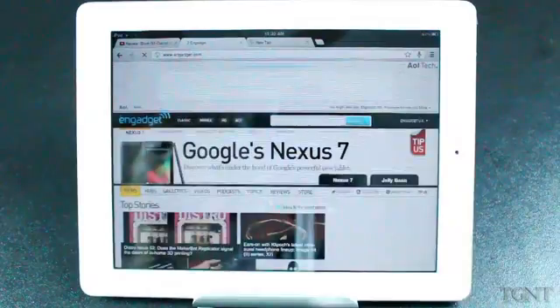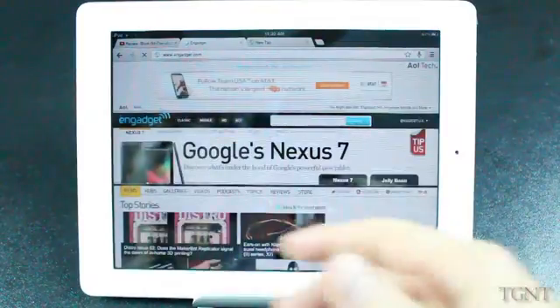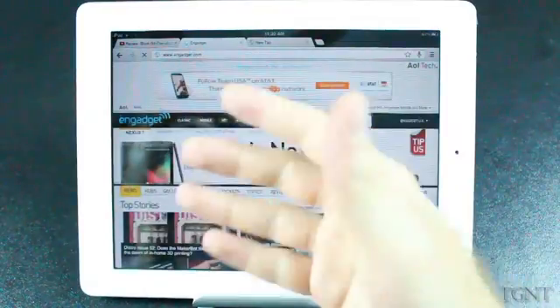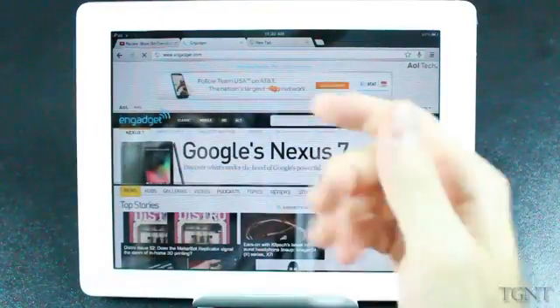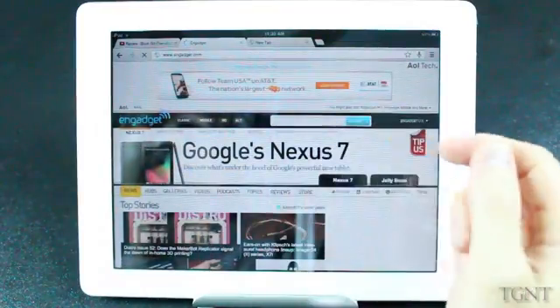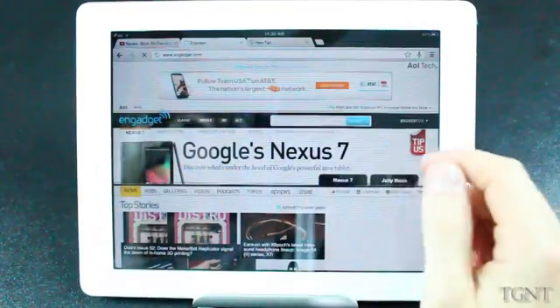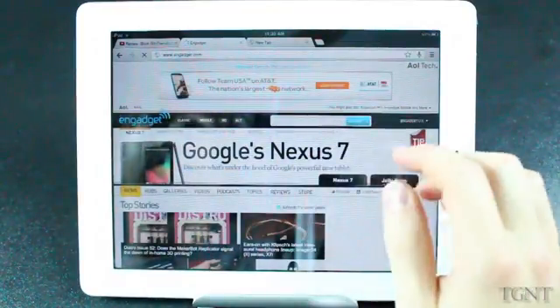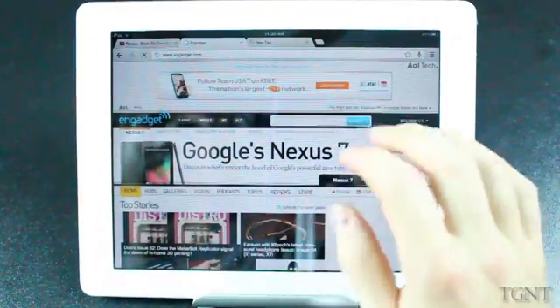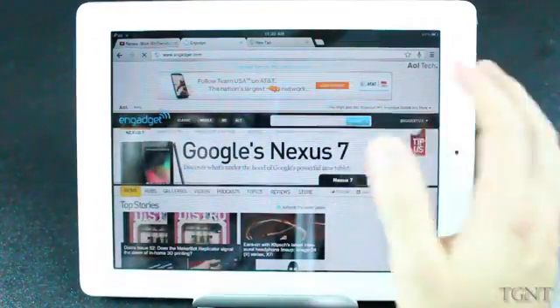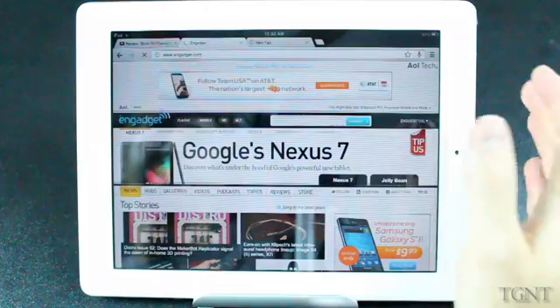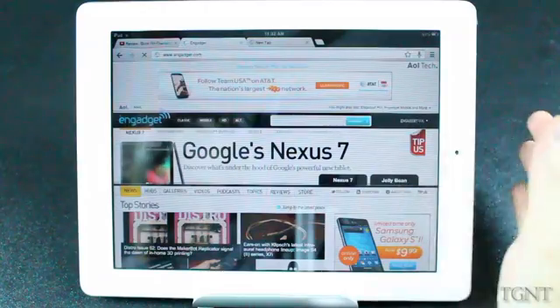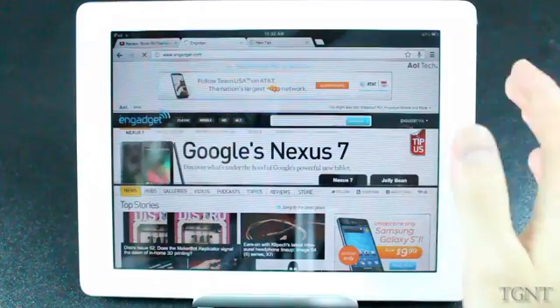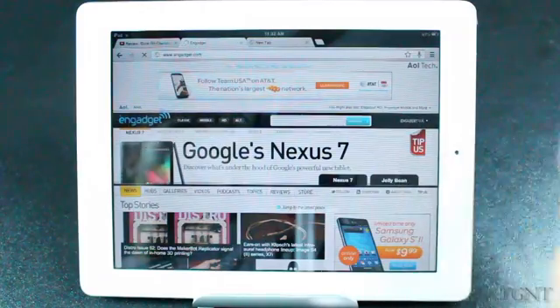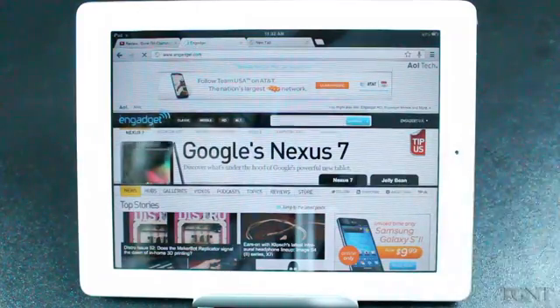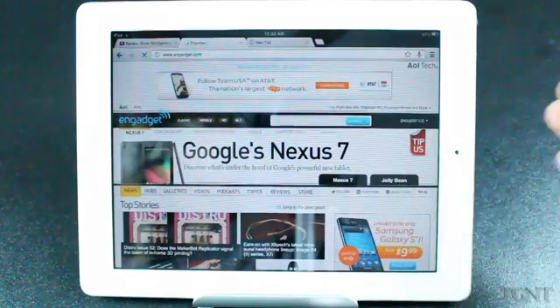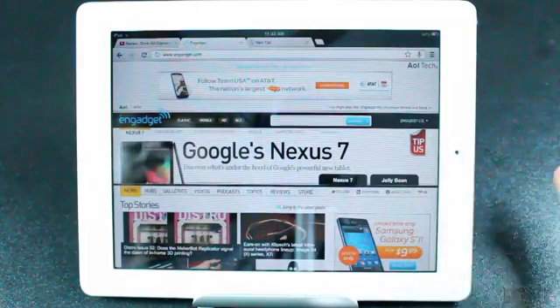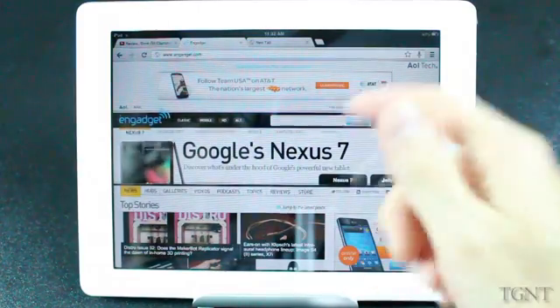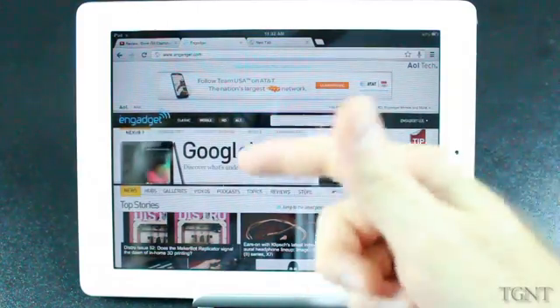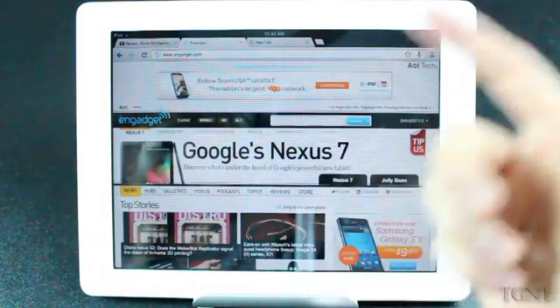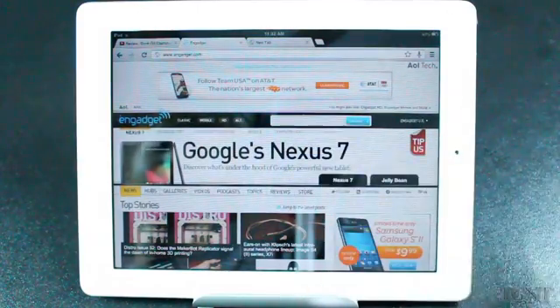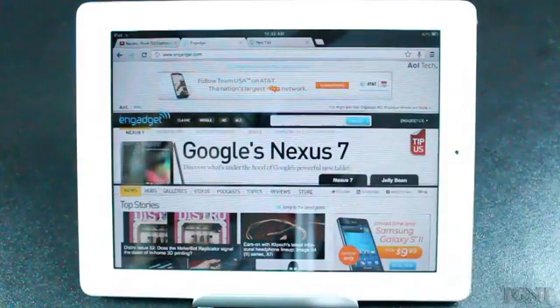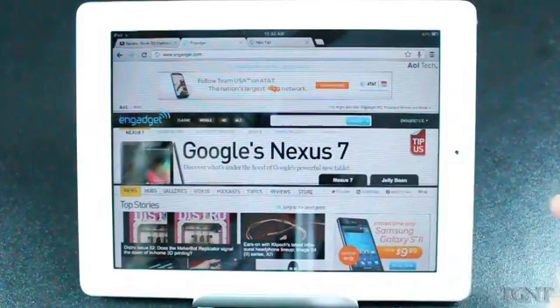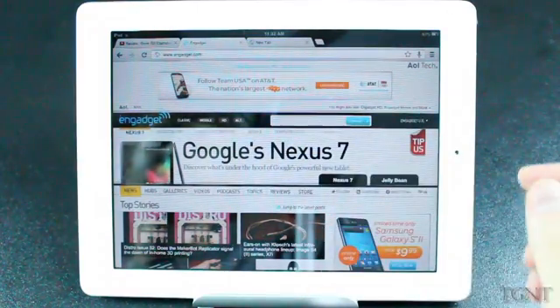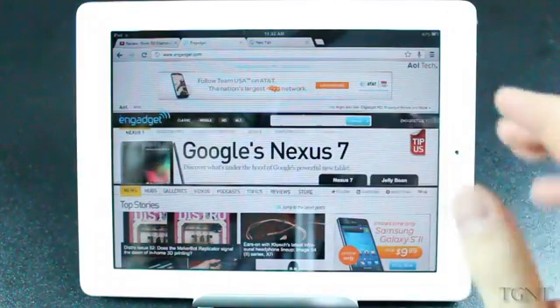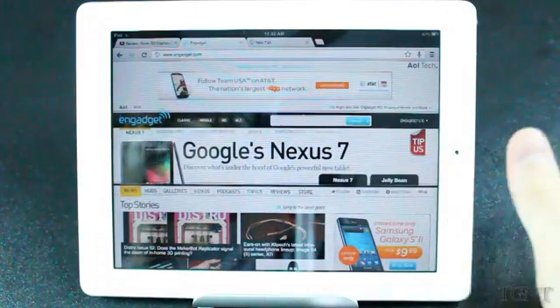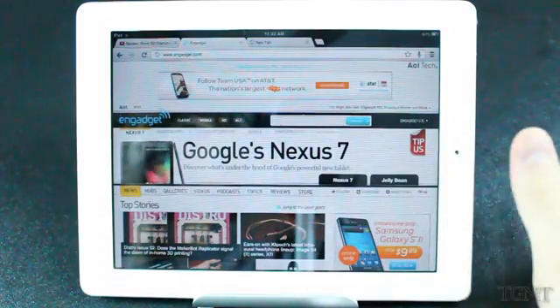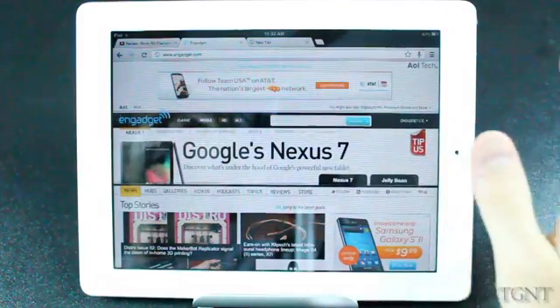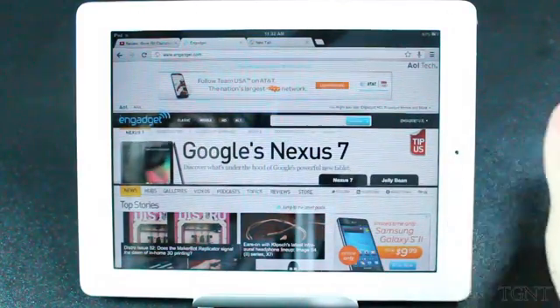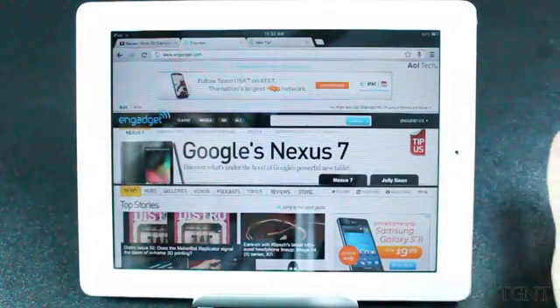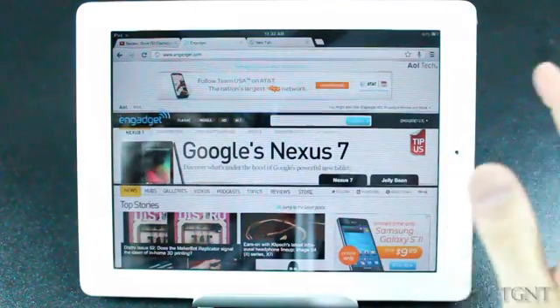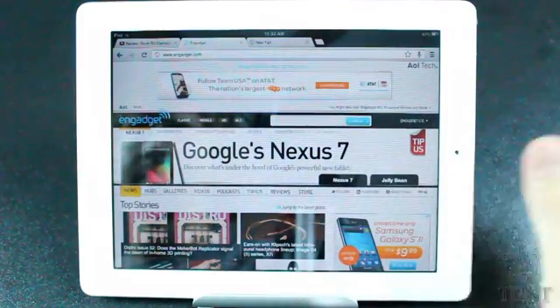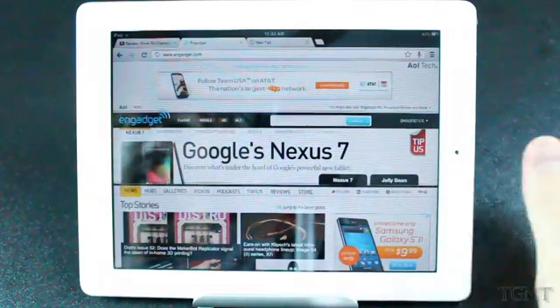And it is my preferred mobile app now. I used to use Safari, but now I use this over Safari, especially because of the syncing capabilities.